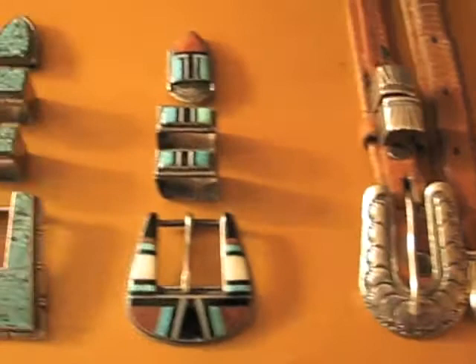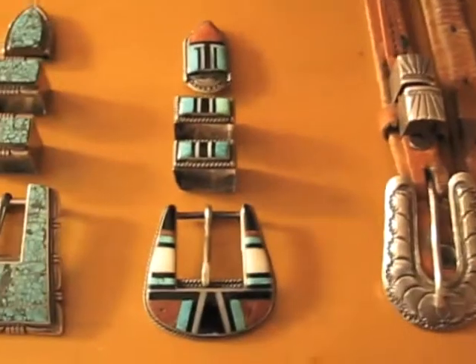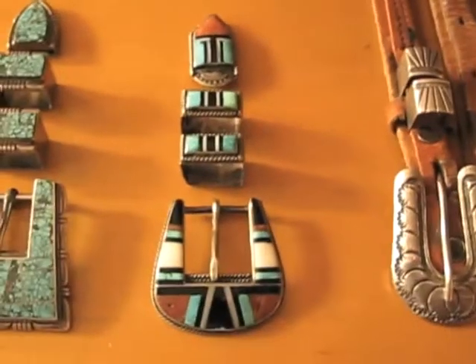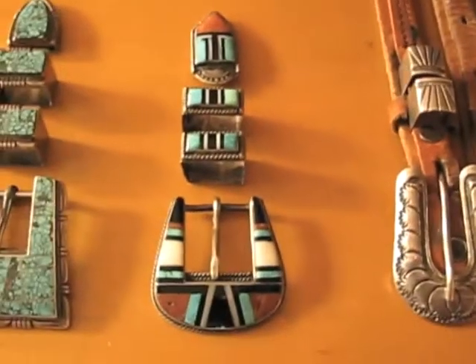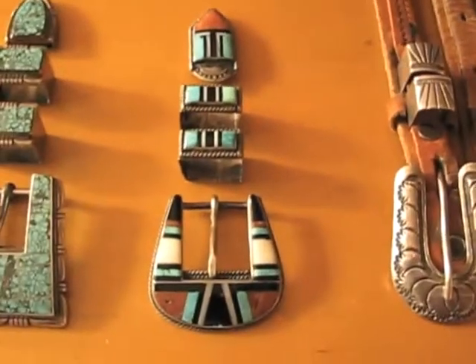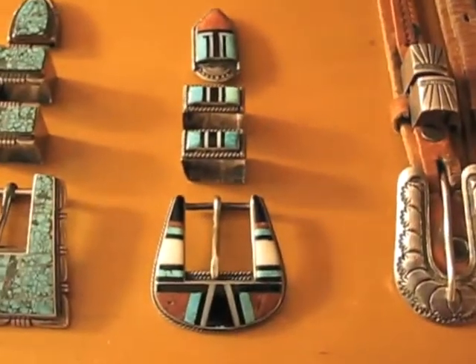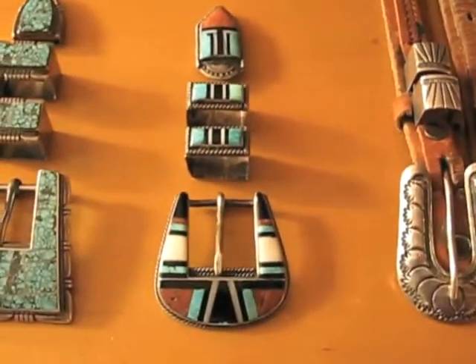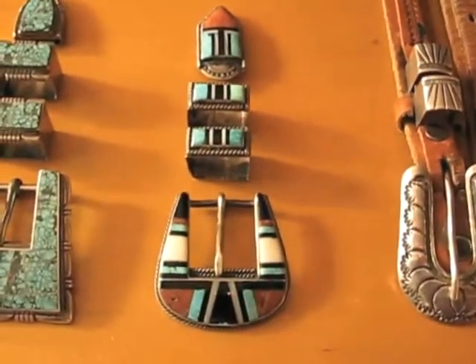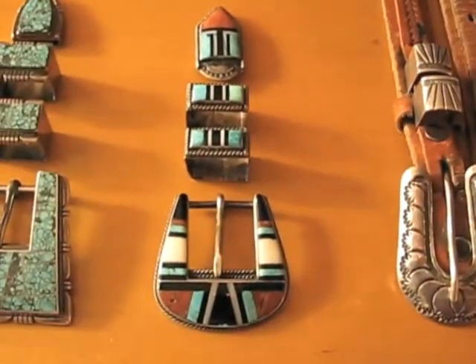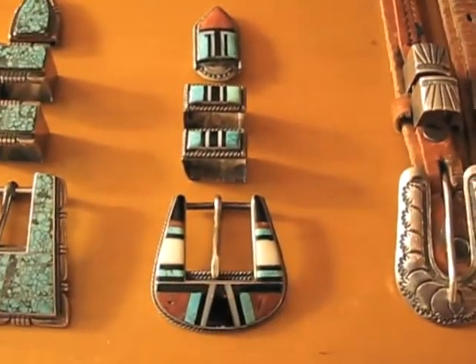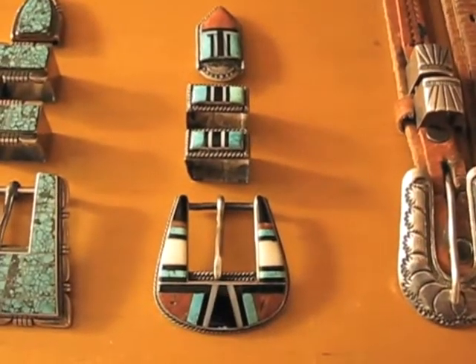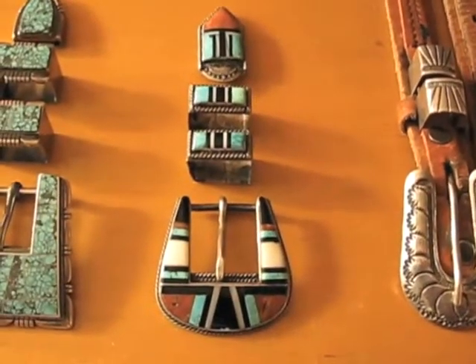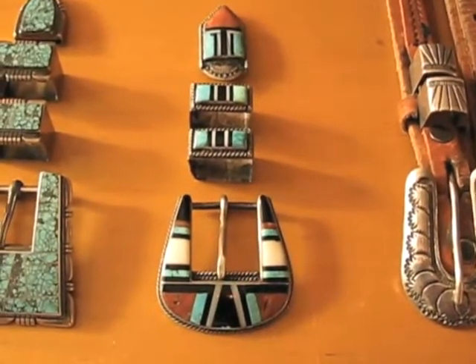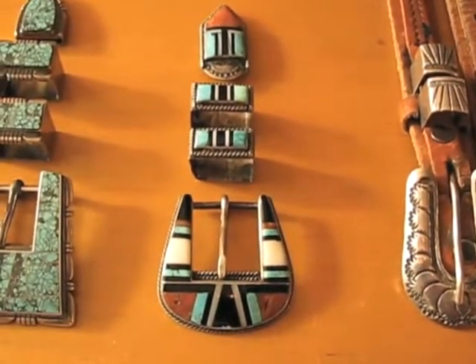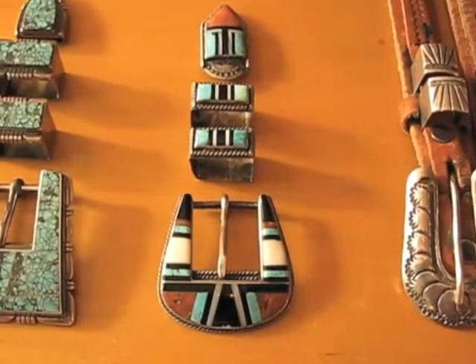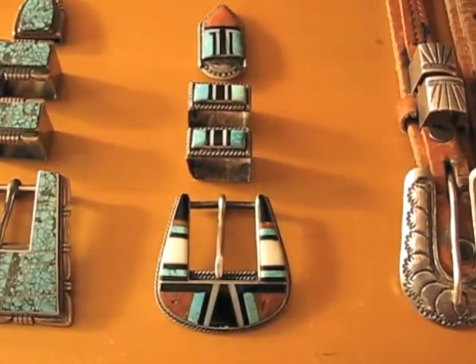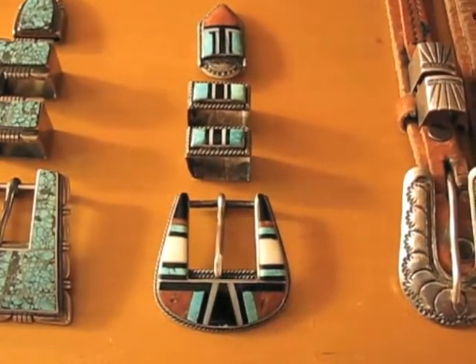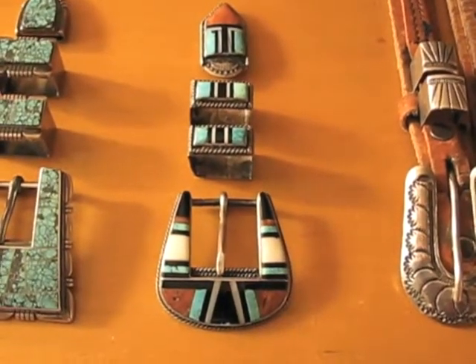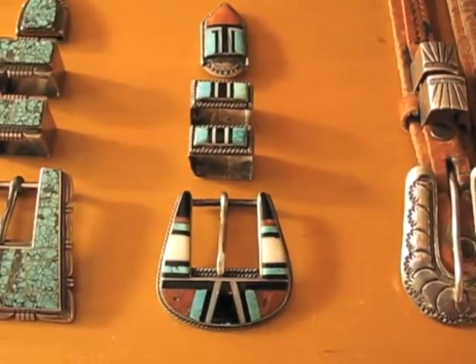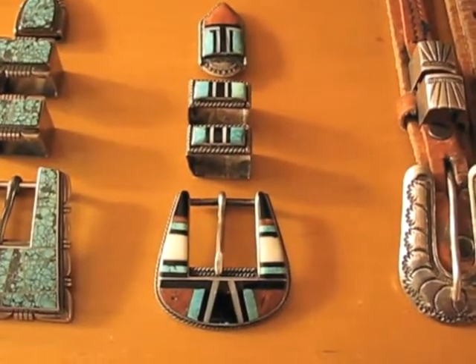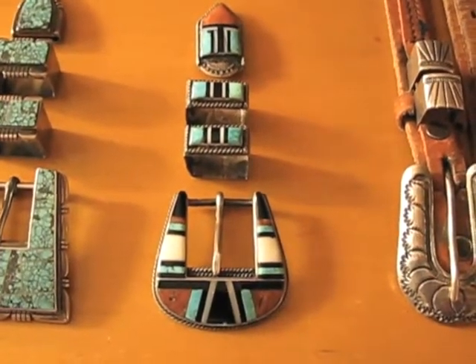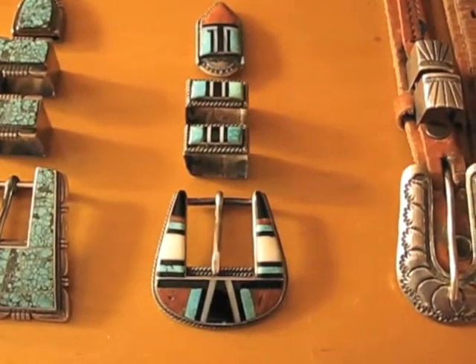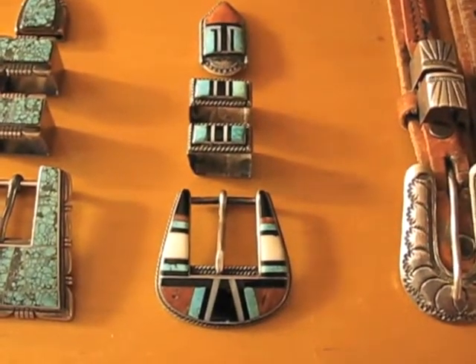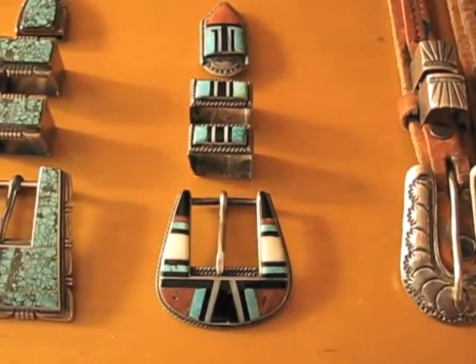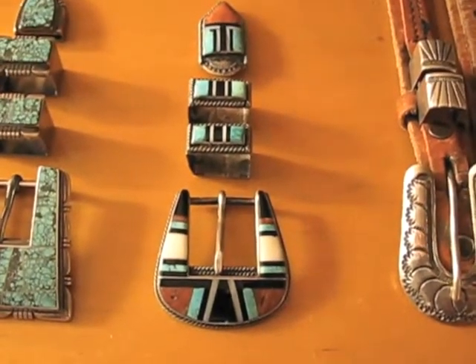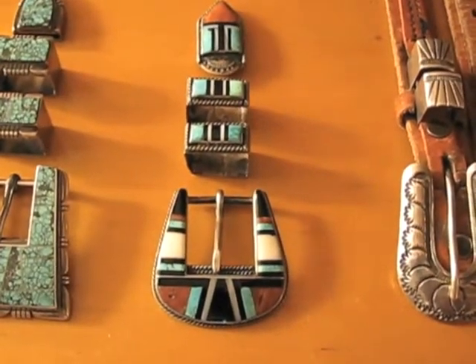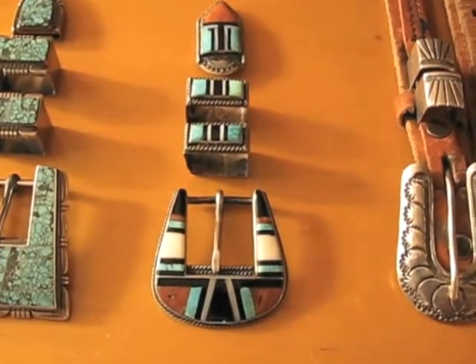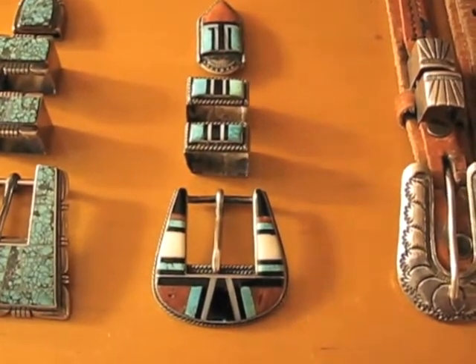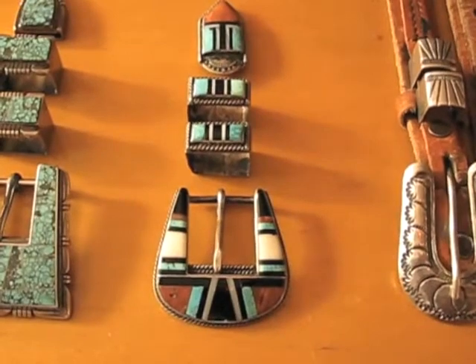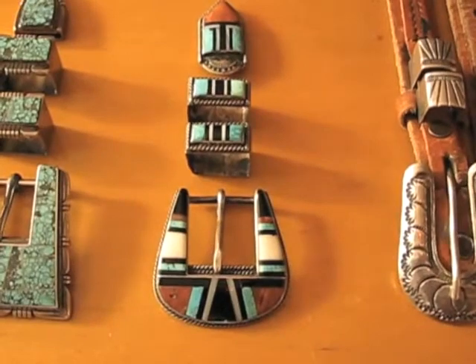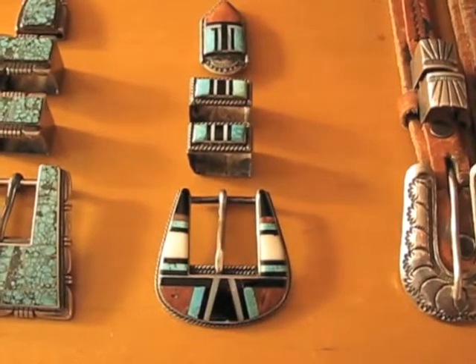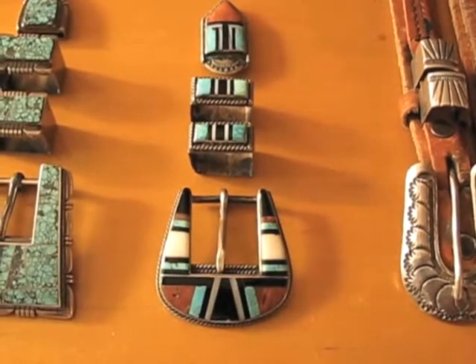This is an early Zuni stone-to-stone inlay piece with lots of attention to detail, very nice stonework.